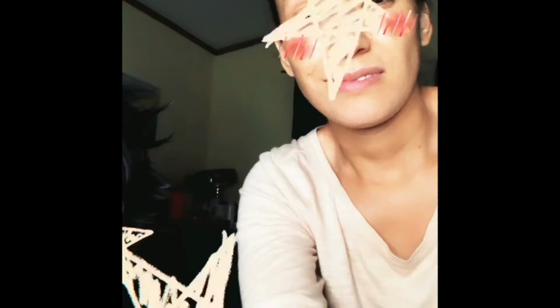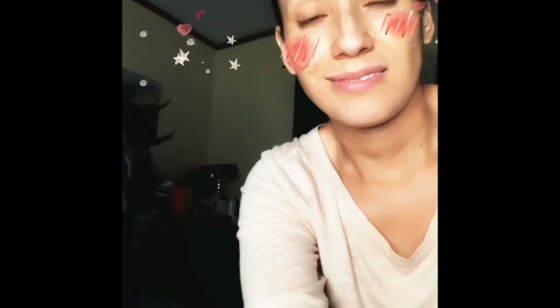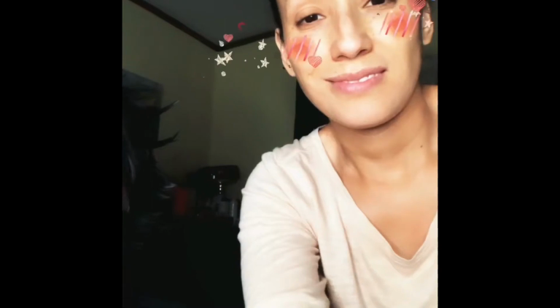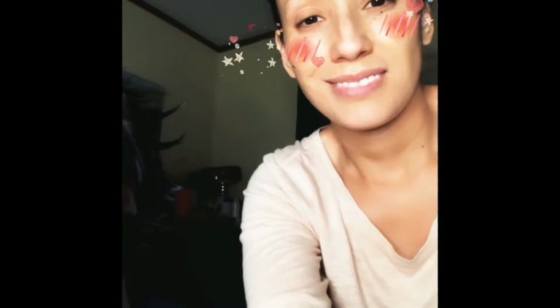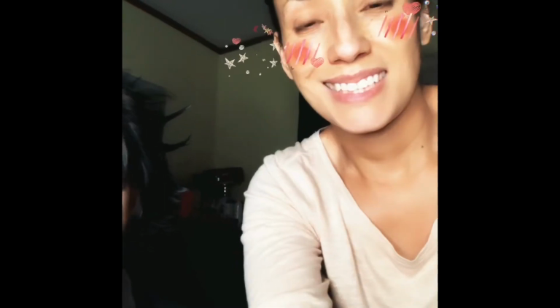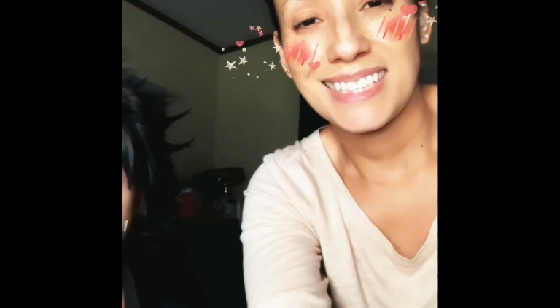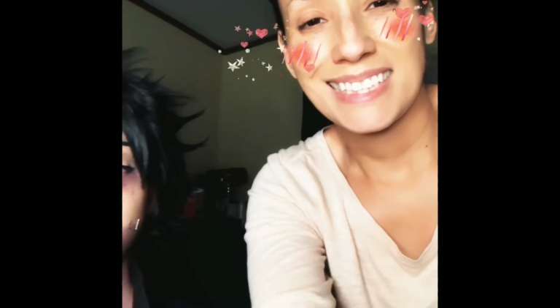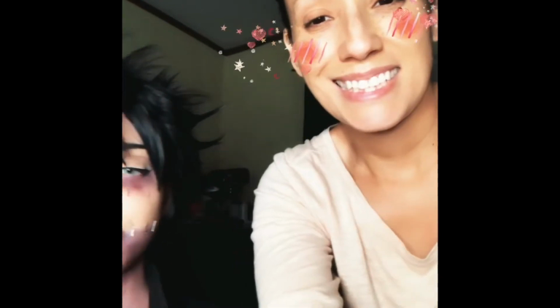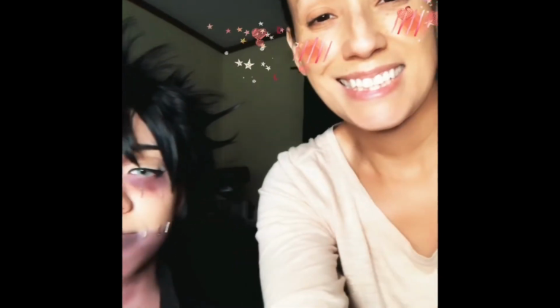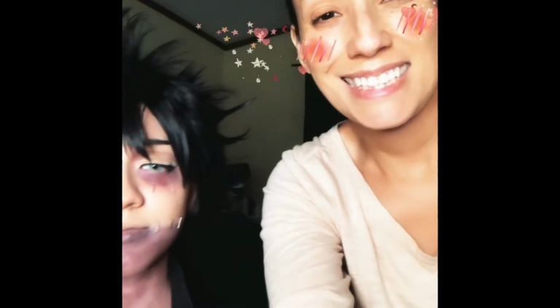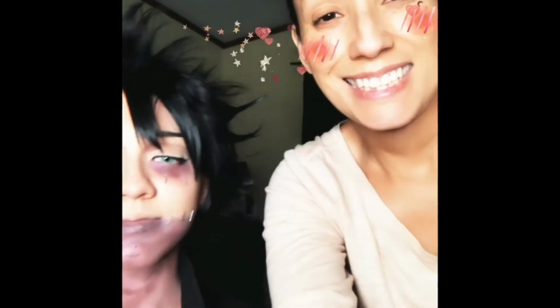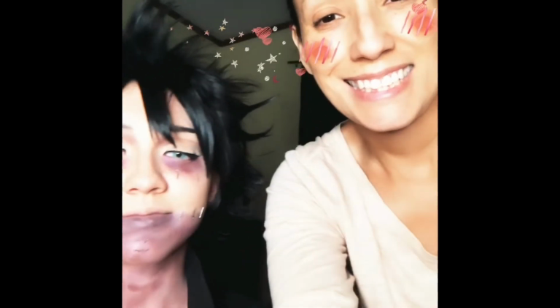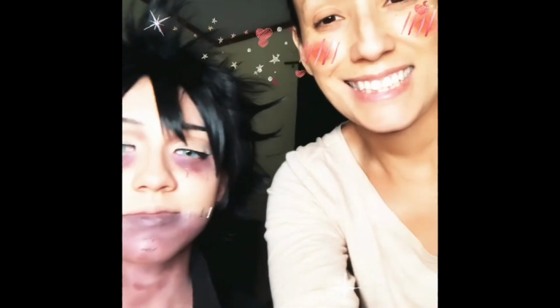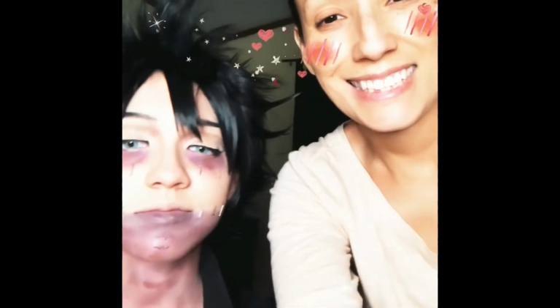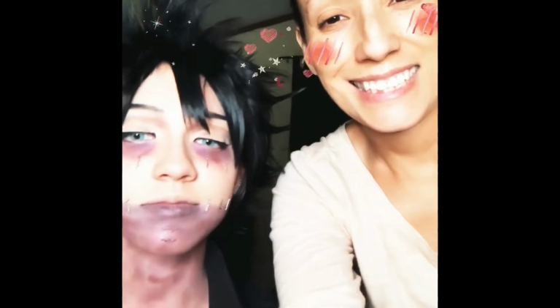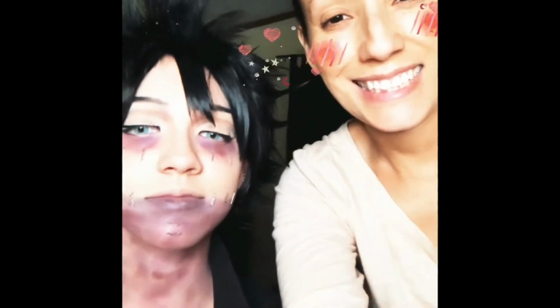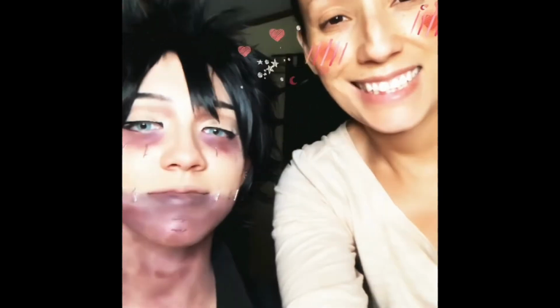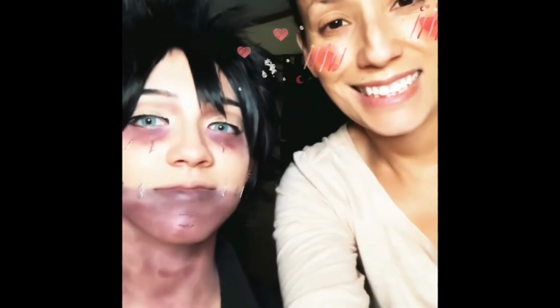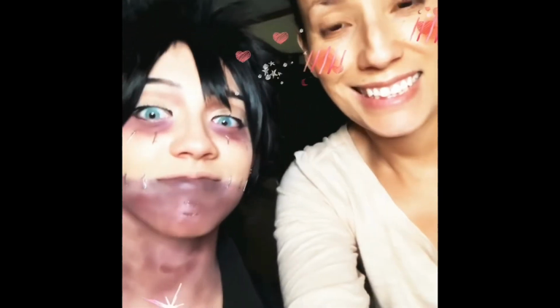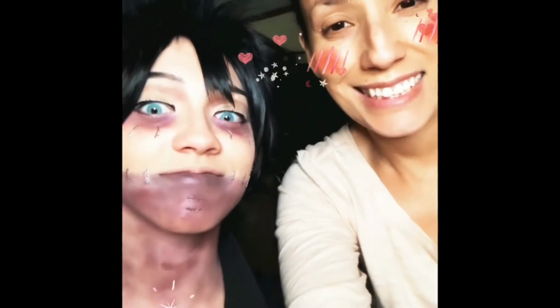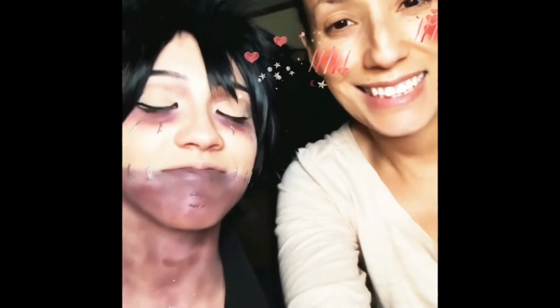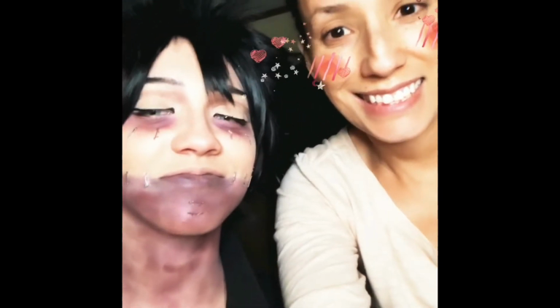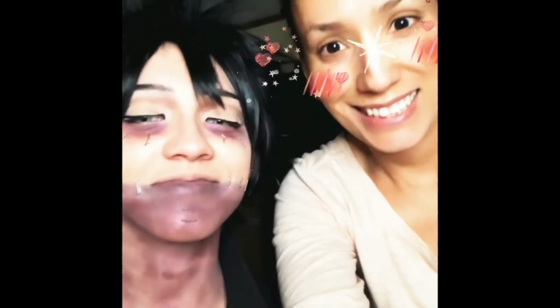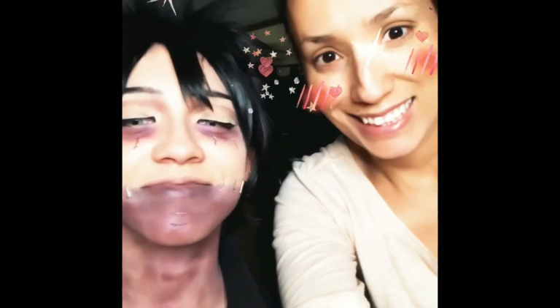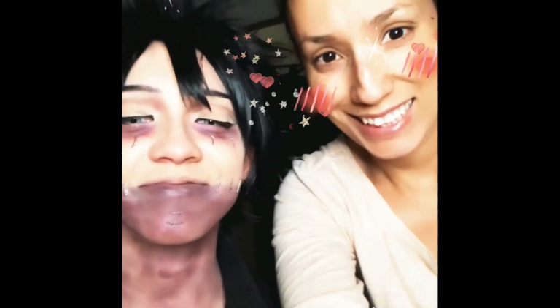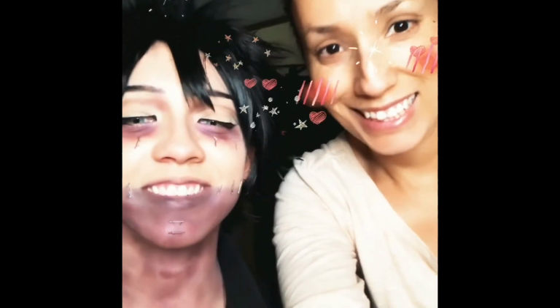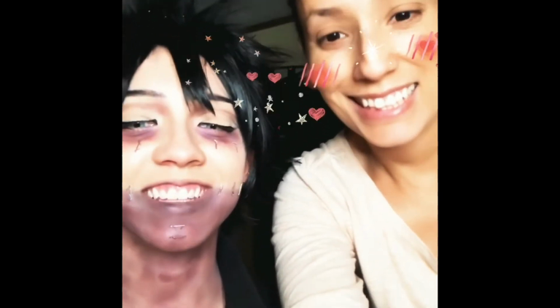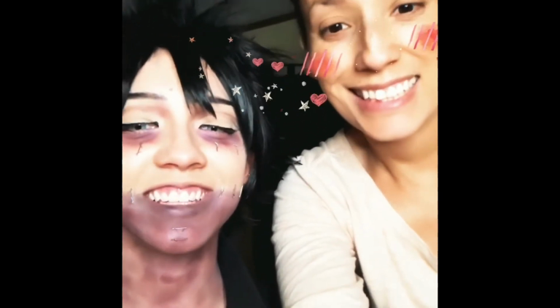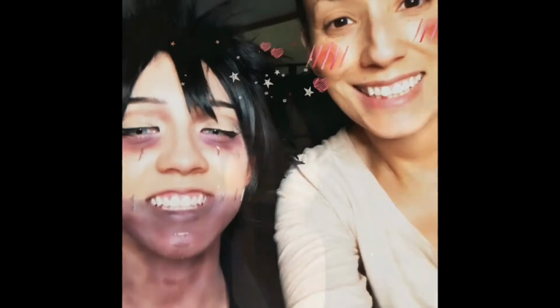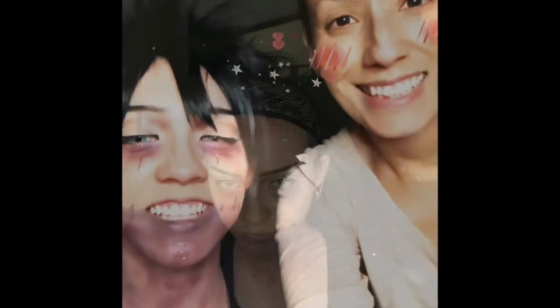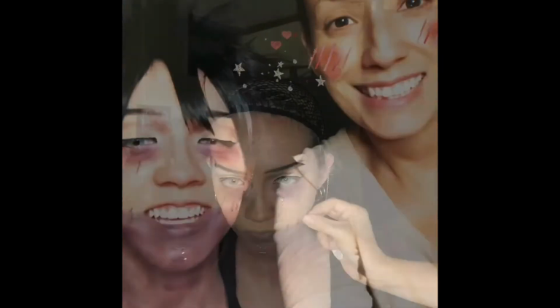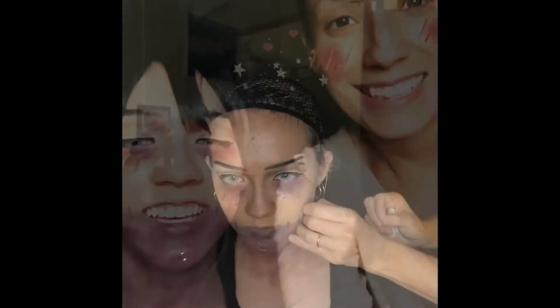Hi, this is Diana. Here's my daughter. She did a cosplay today for anime.